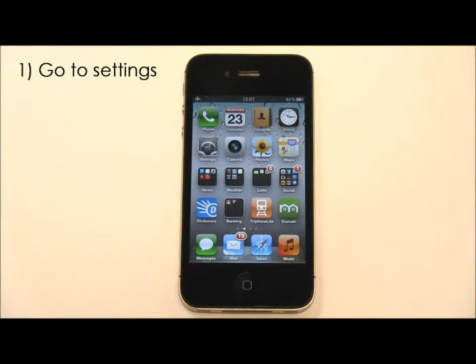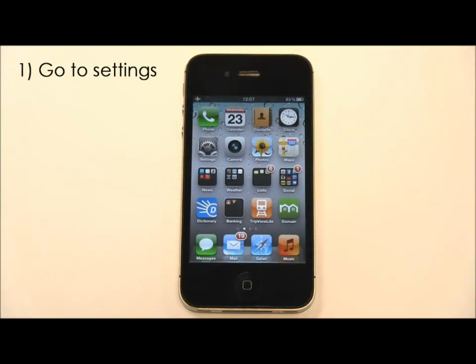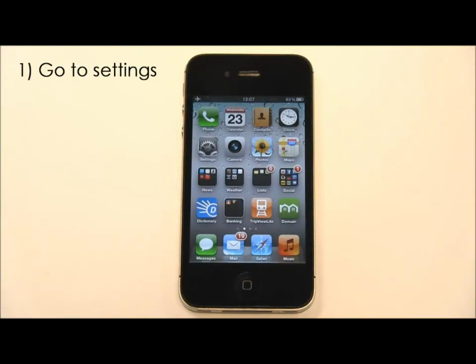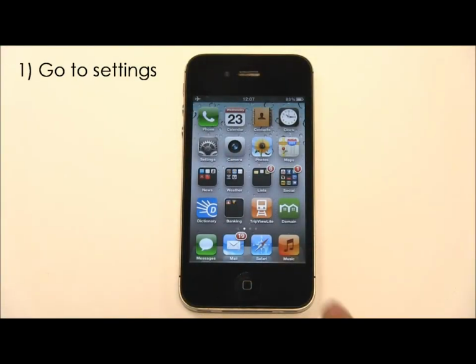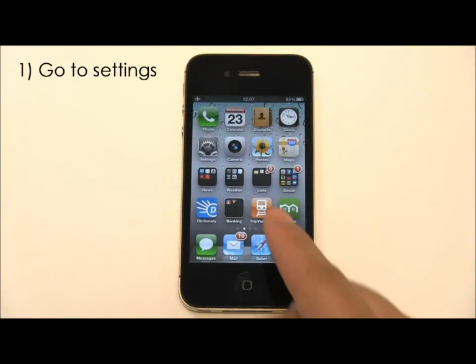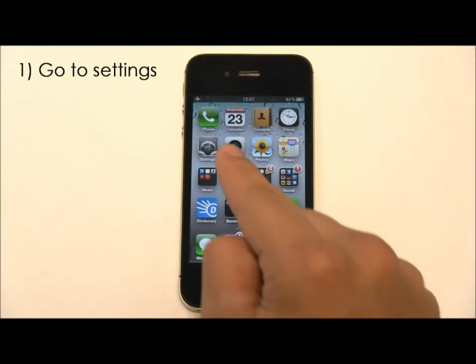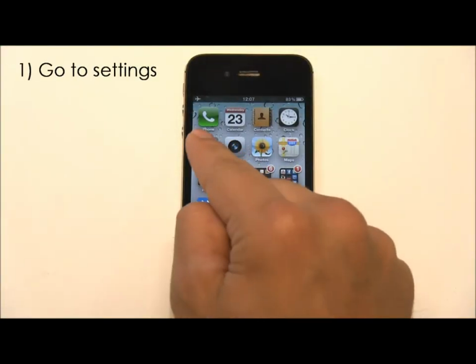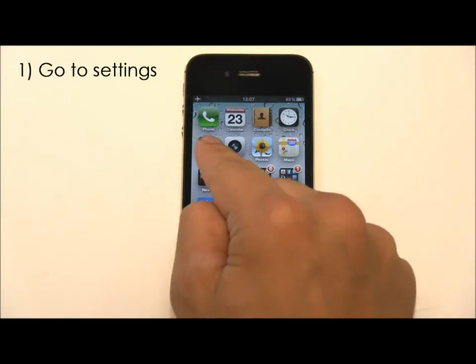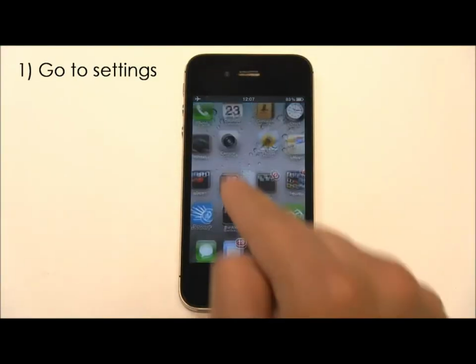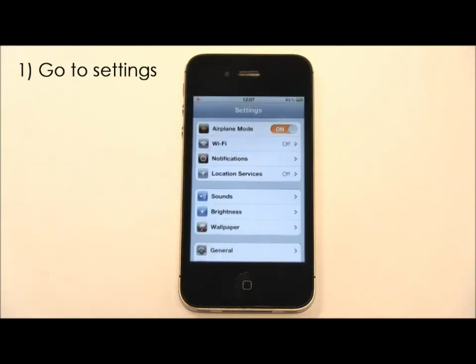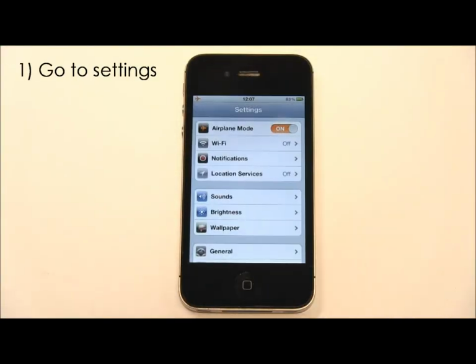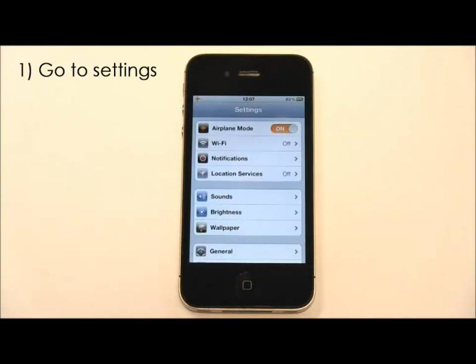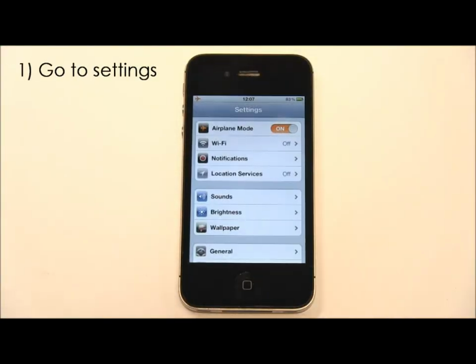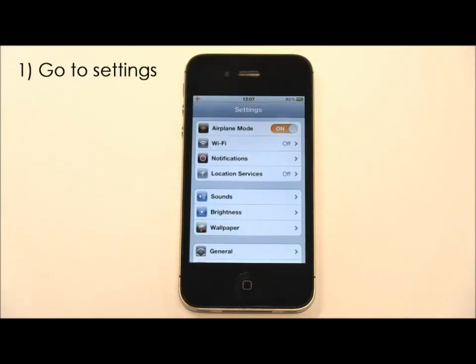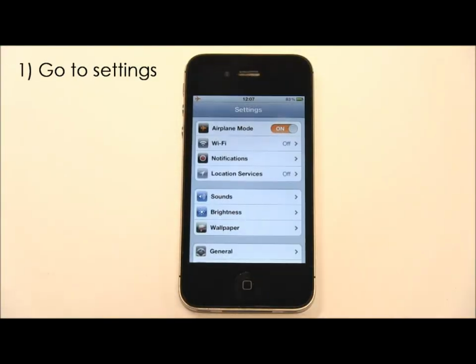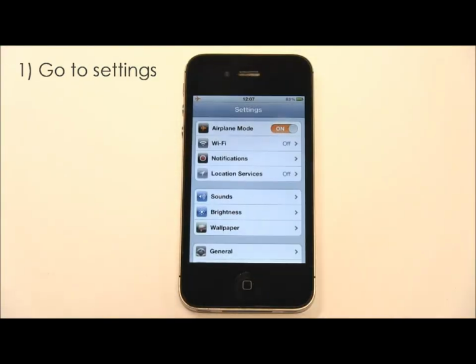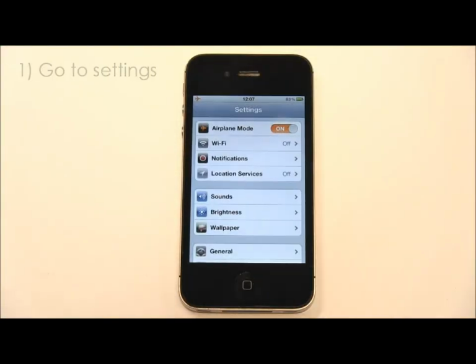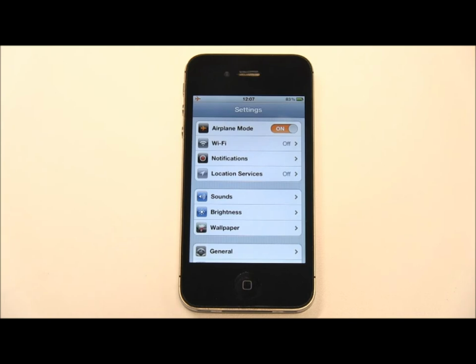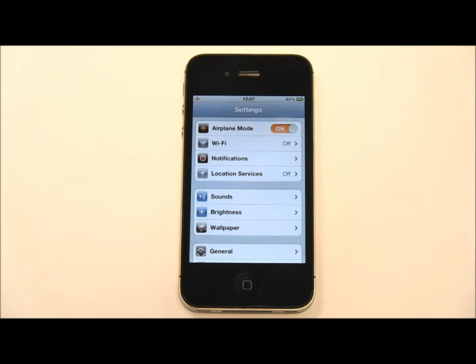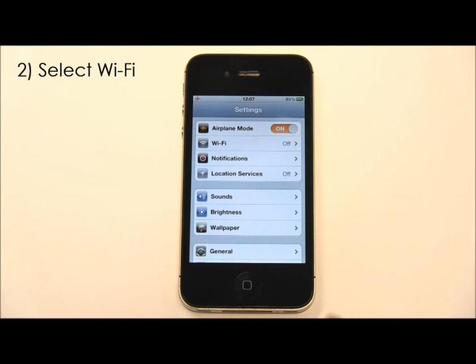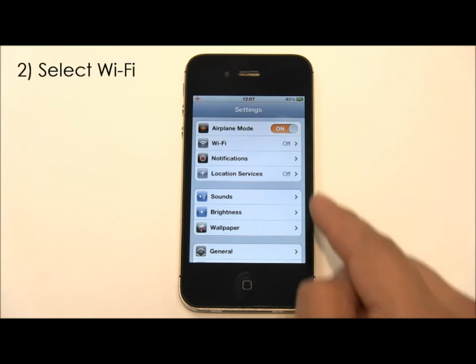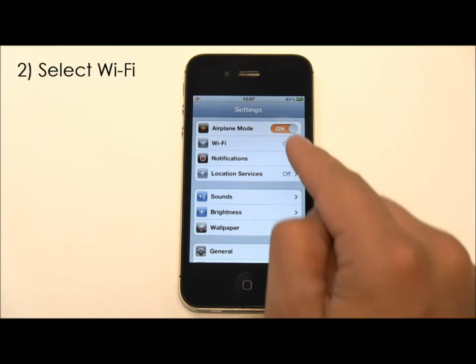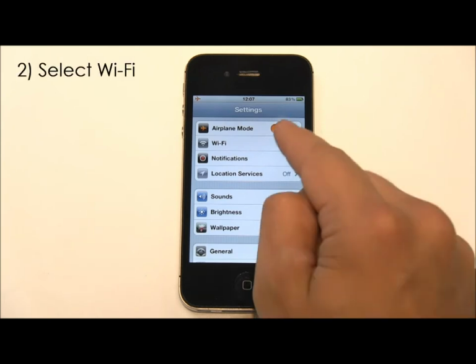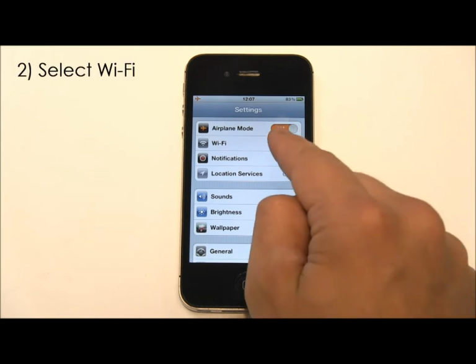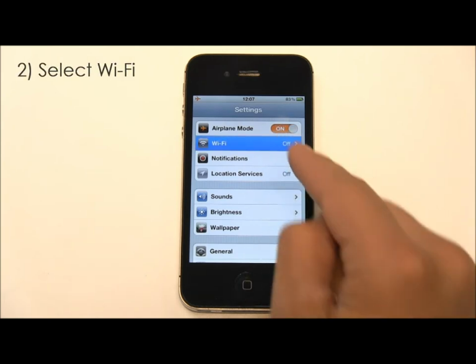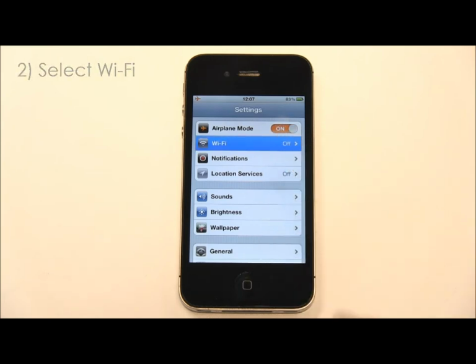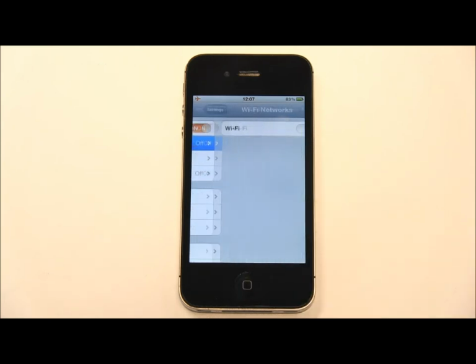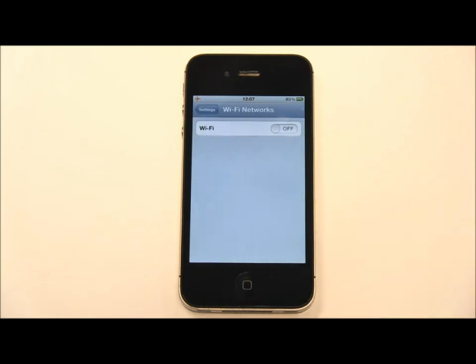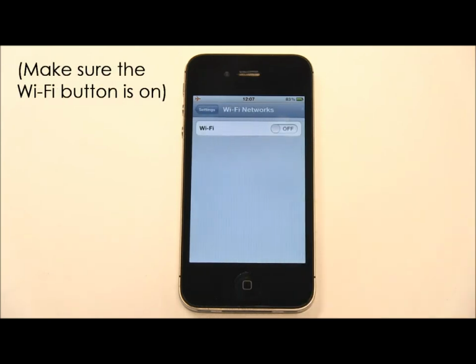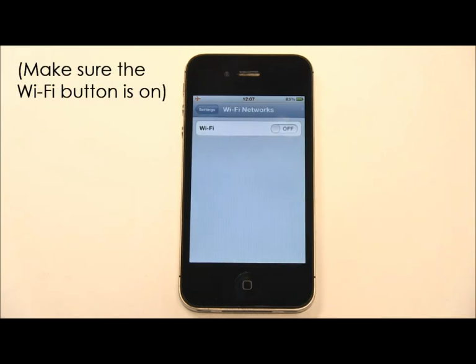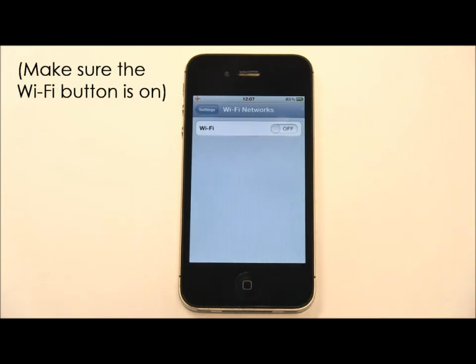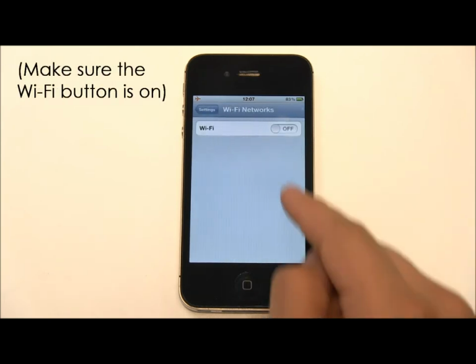The first step is to go into the settings from the home screen. Then select the Wi-Fi tab and make sure the button is set to on.